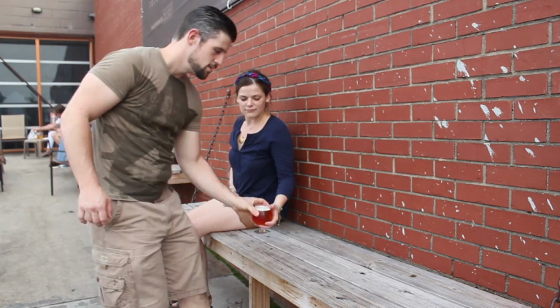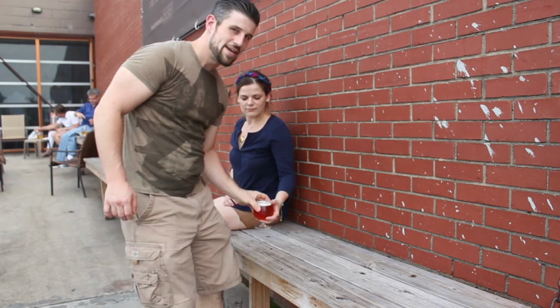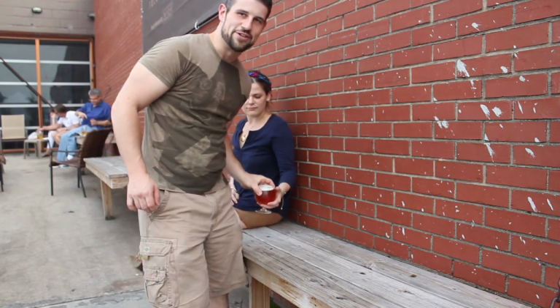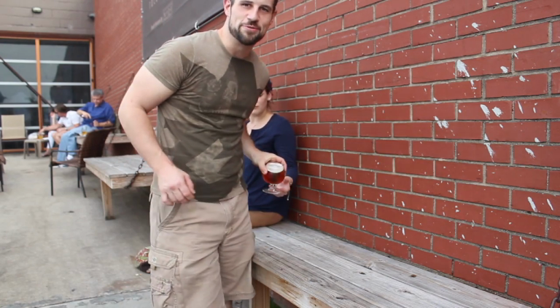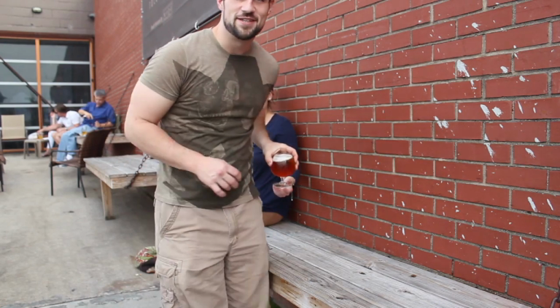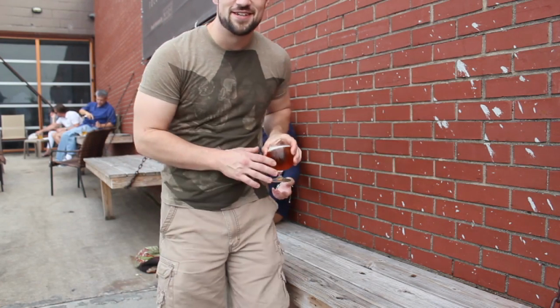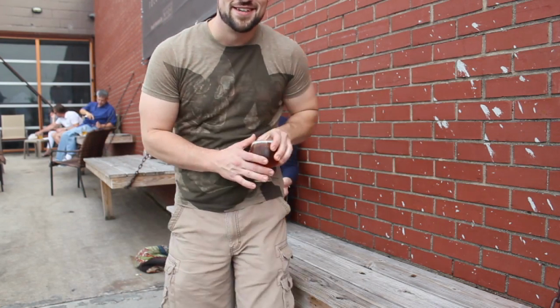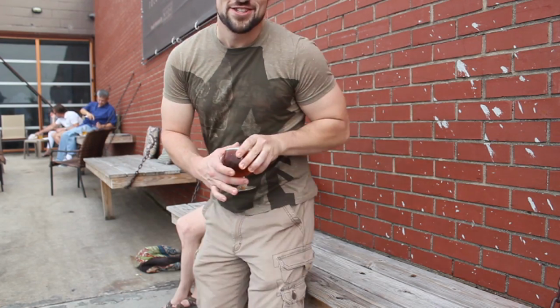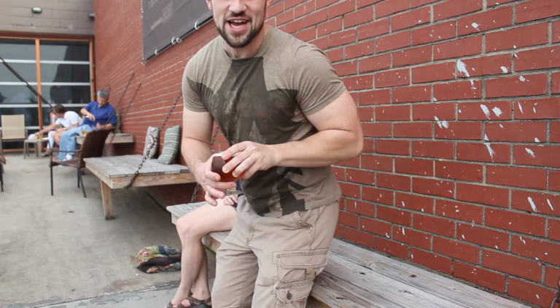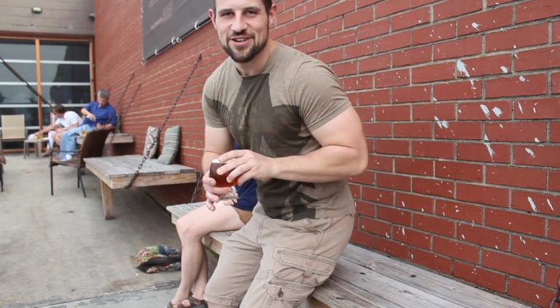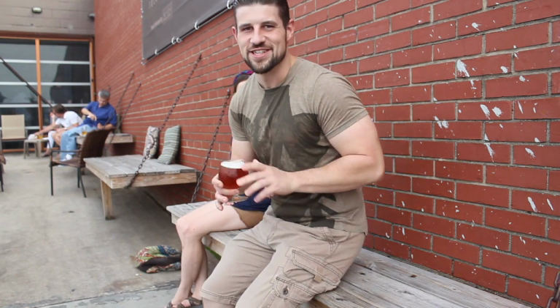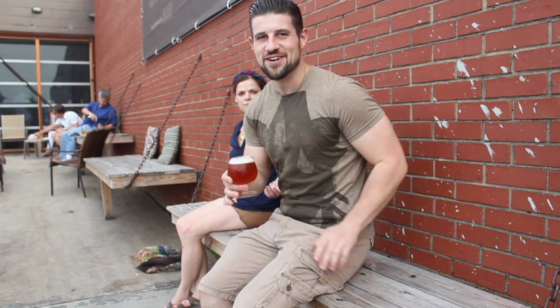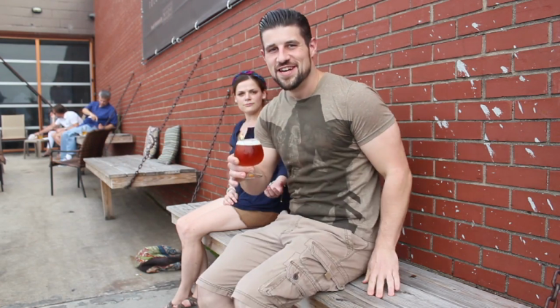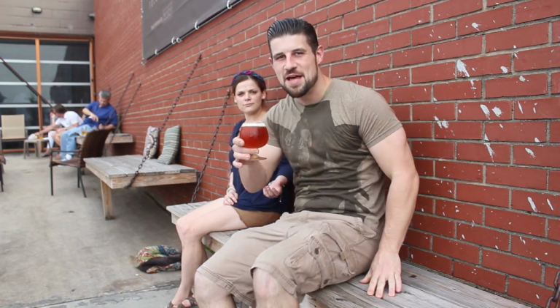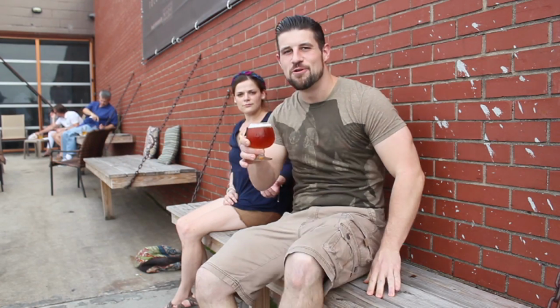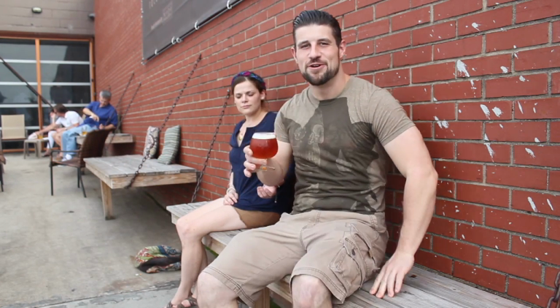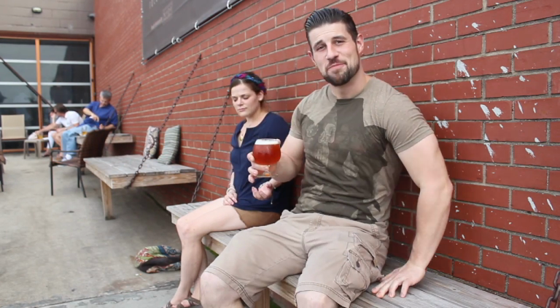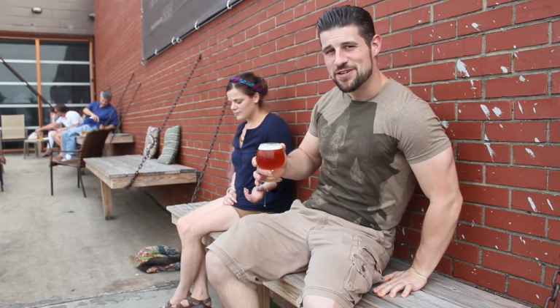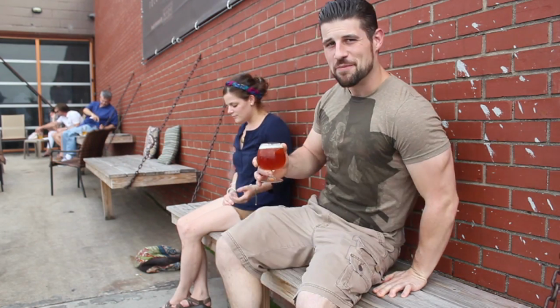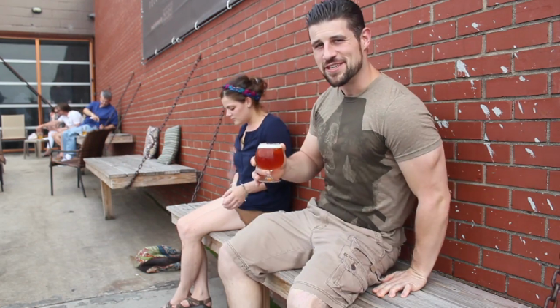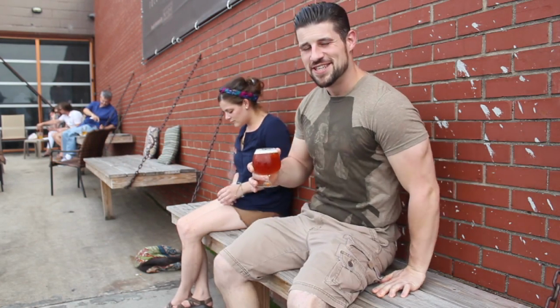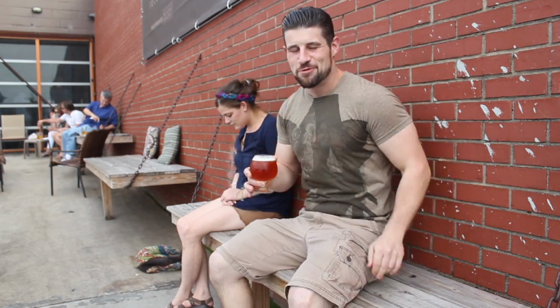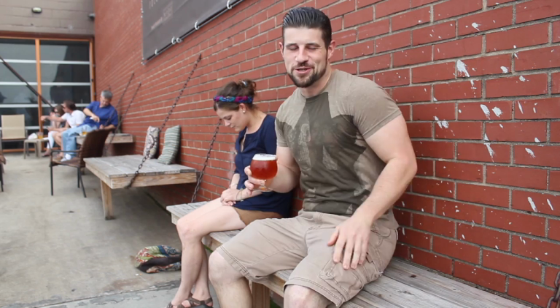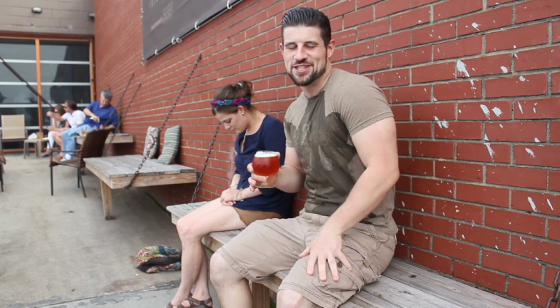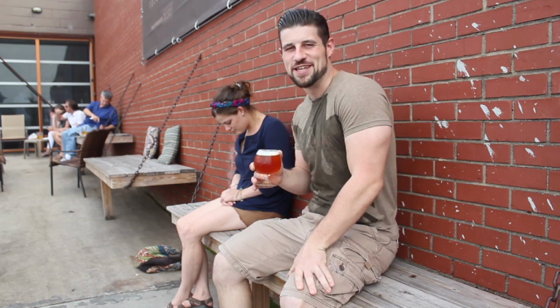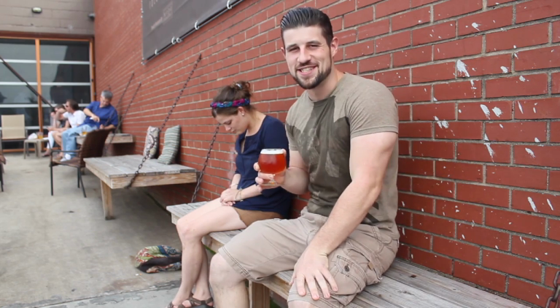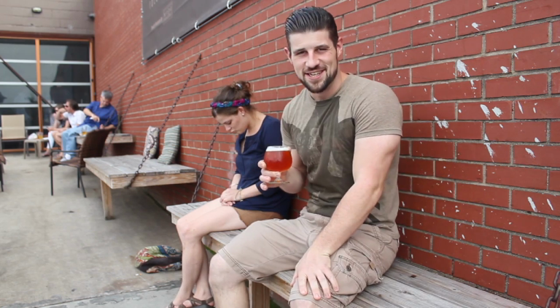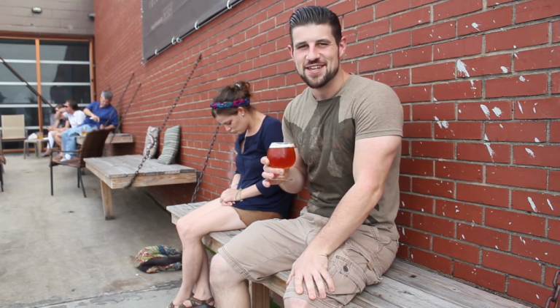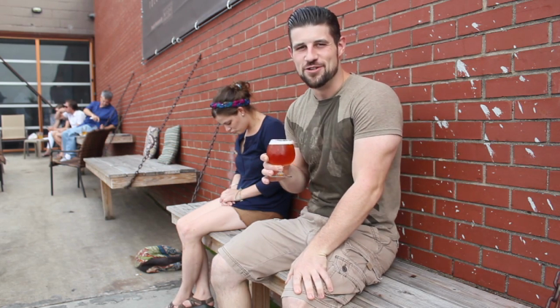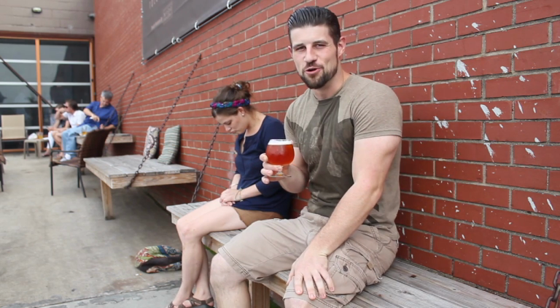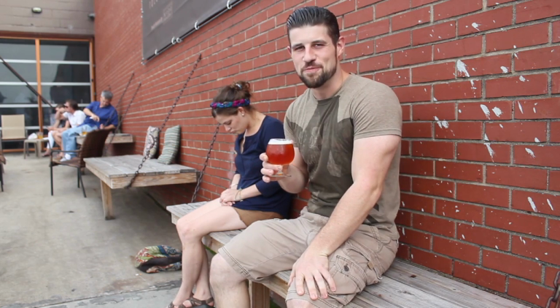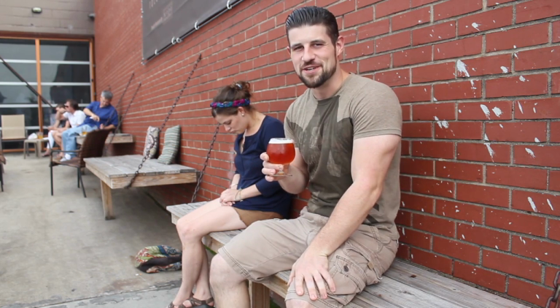Hey YouTube, it's Chad Henderson here, head brewer at Noda Brewing Company, bringing you this week's notable beer.